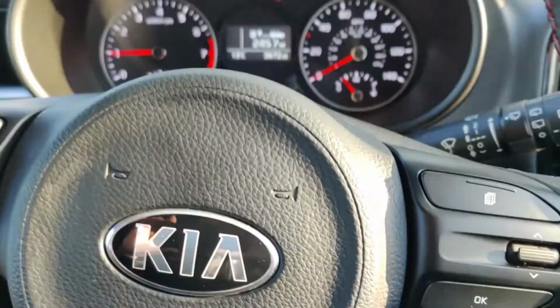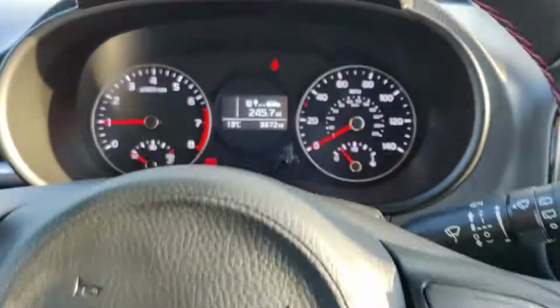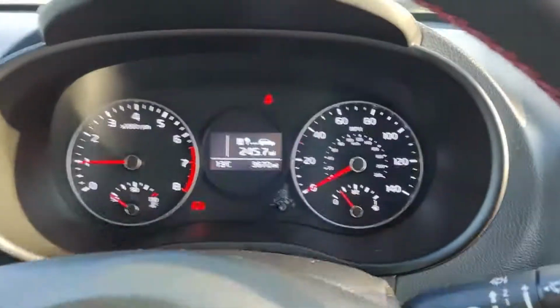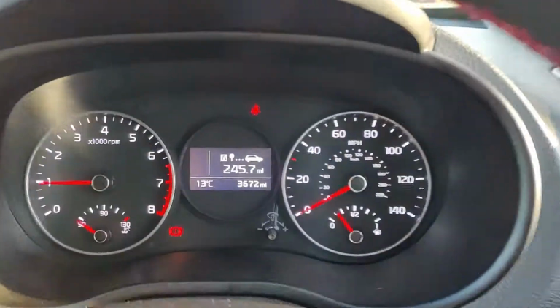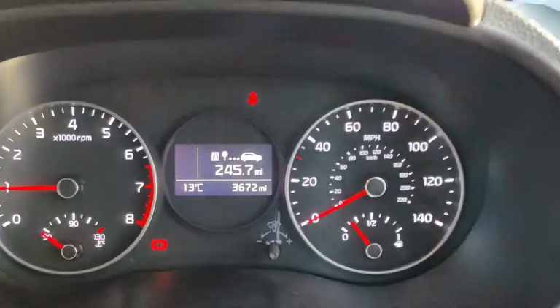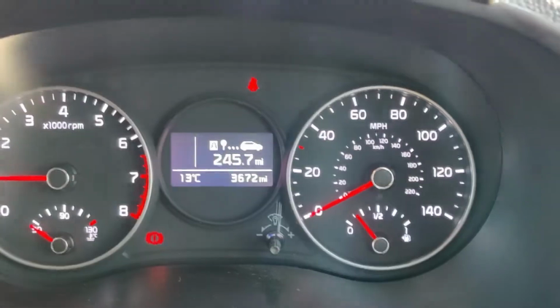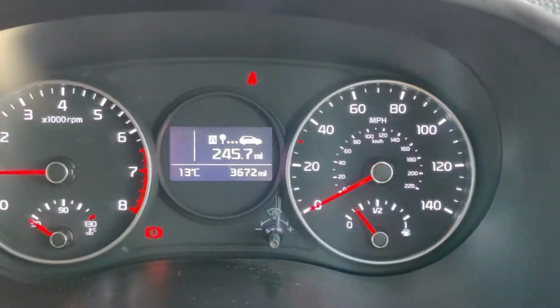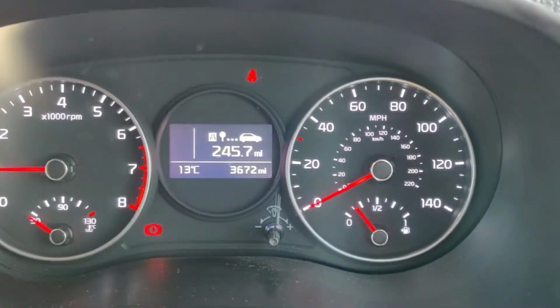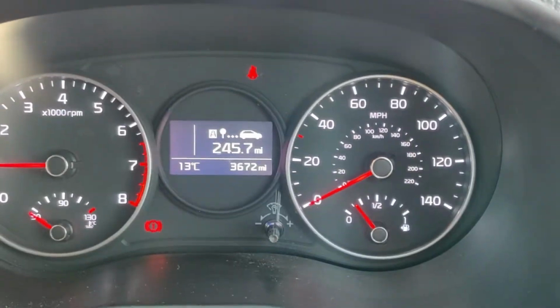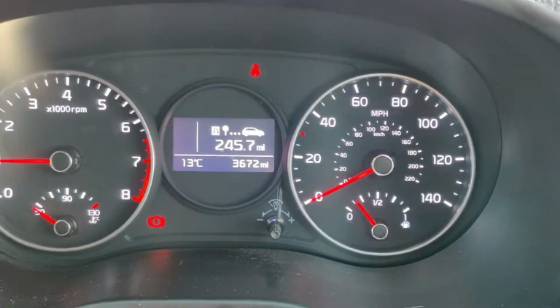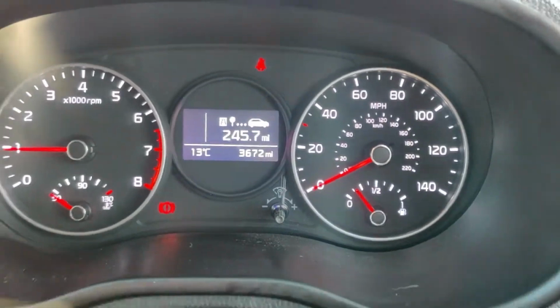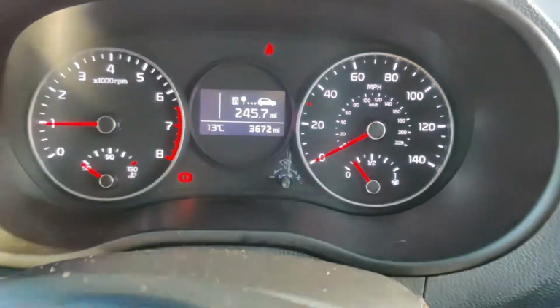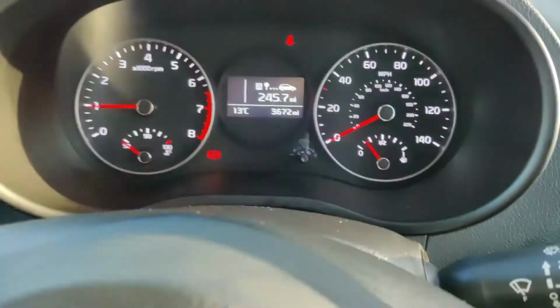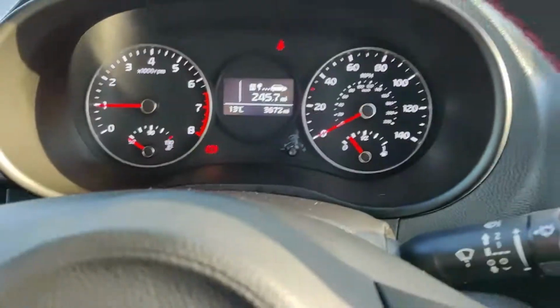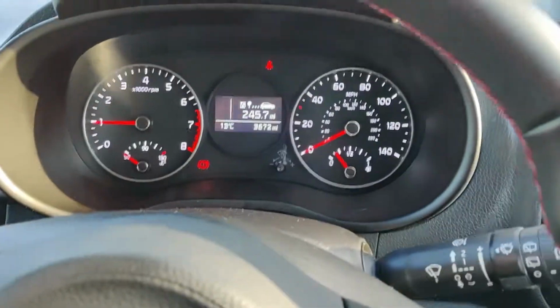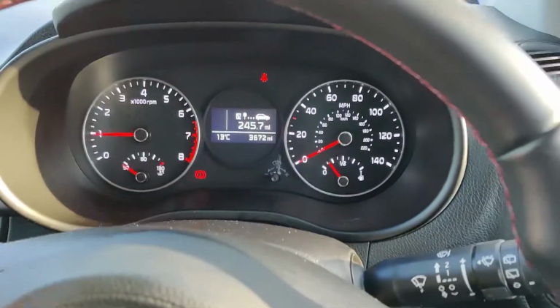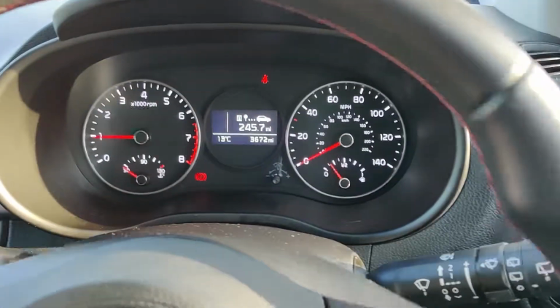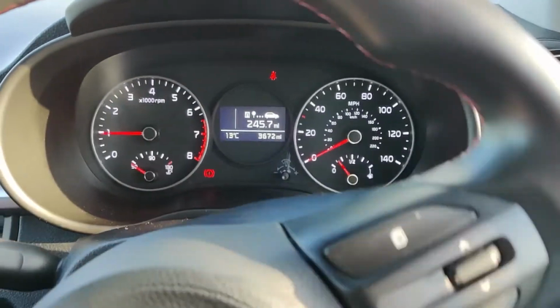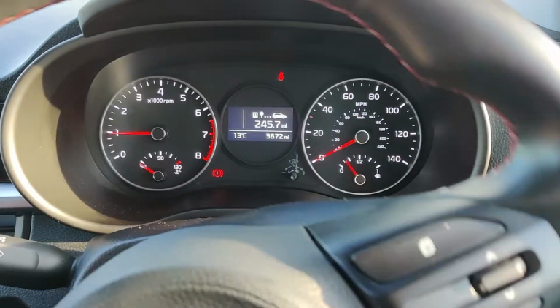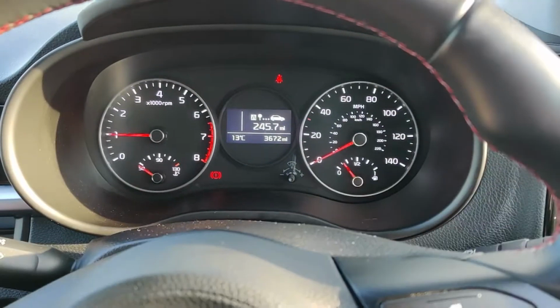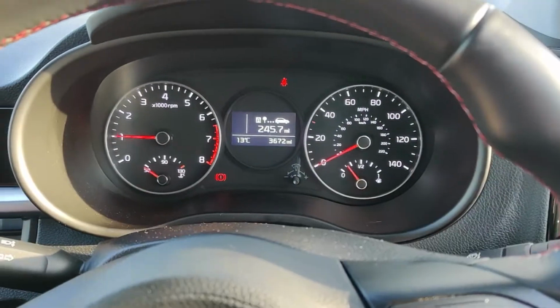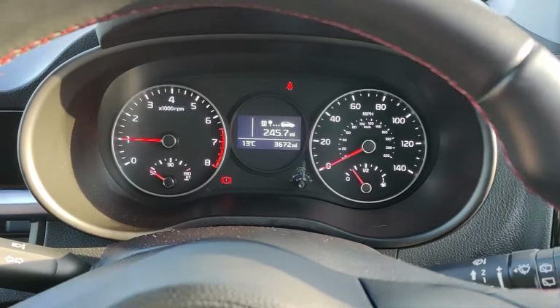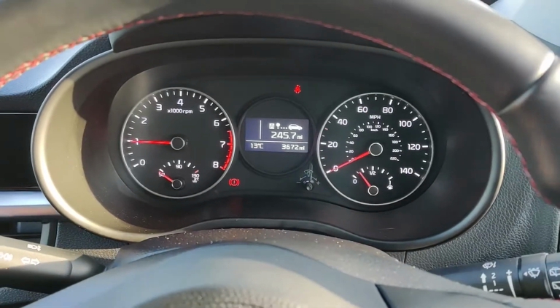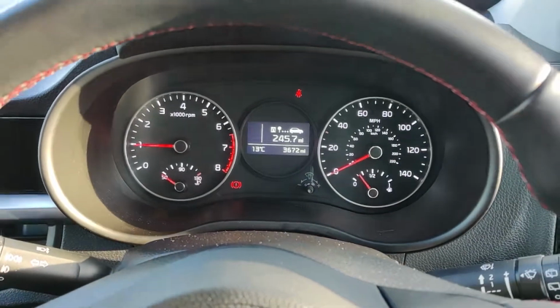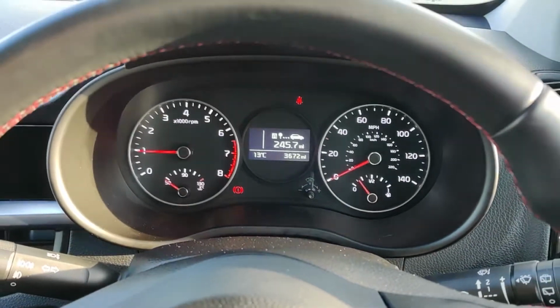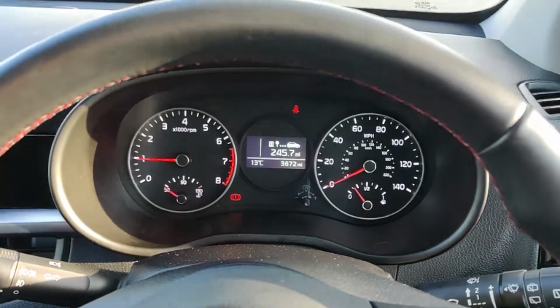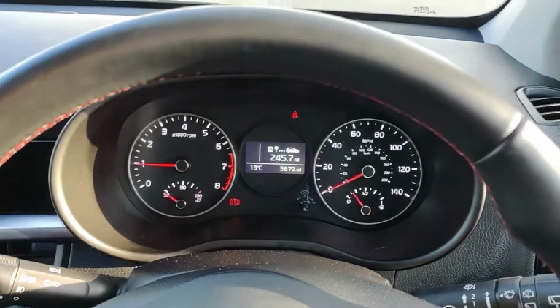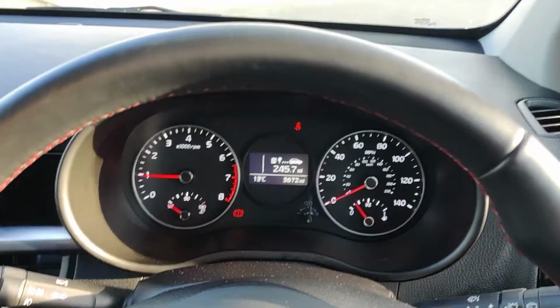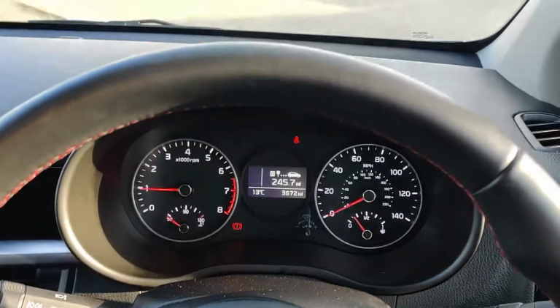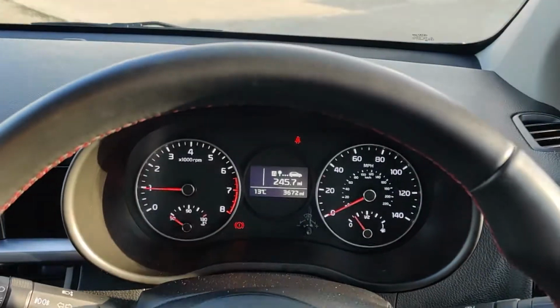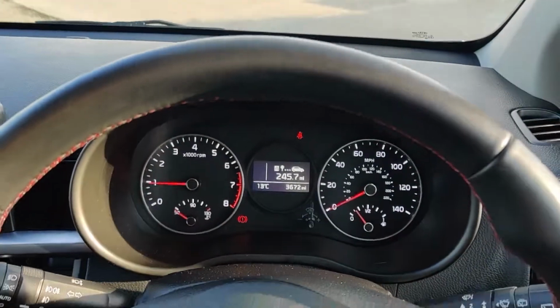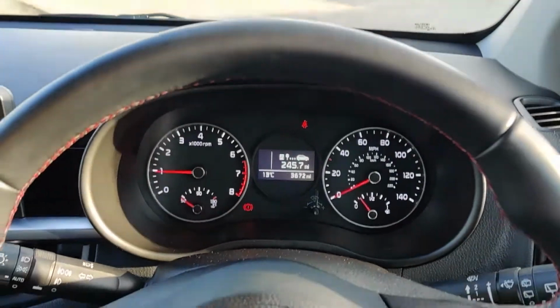This car has done just 3,600 miles and has a one litre petrol engine. If there's anything else you need, just contact Stockton Kia.